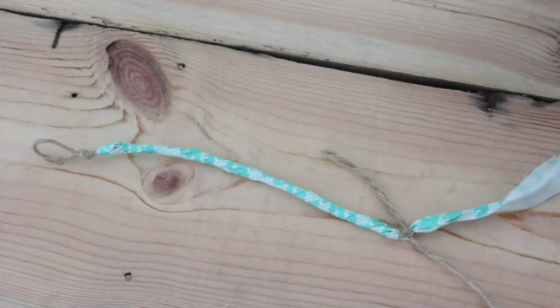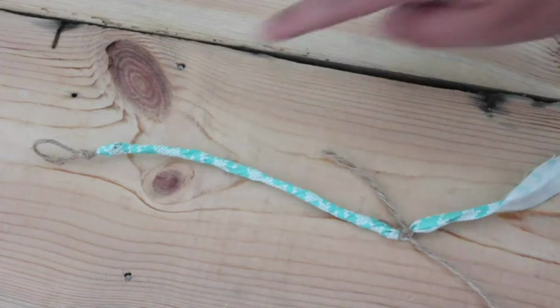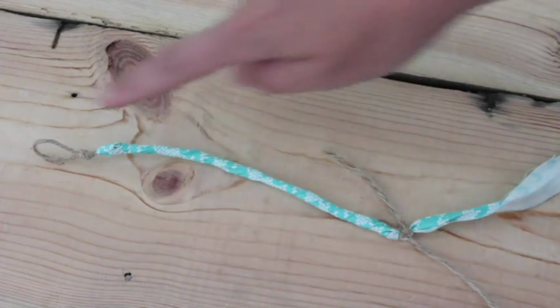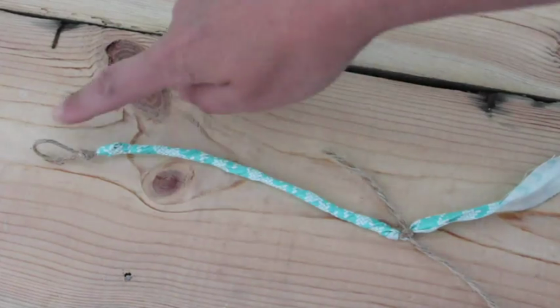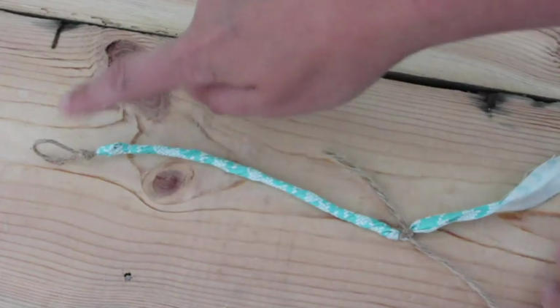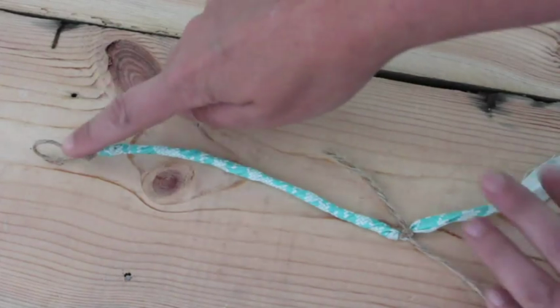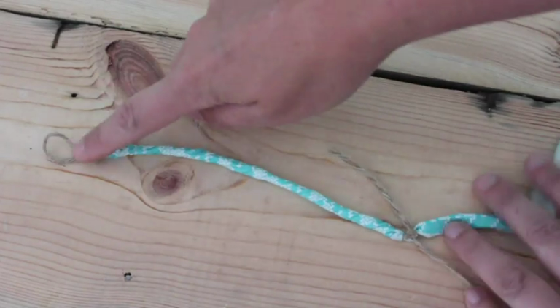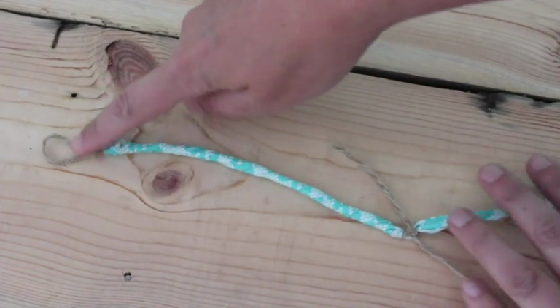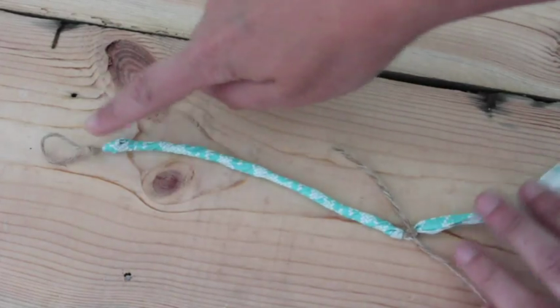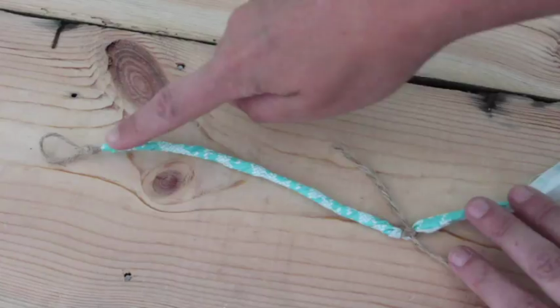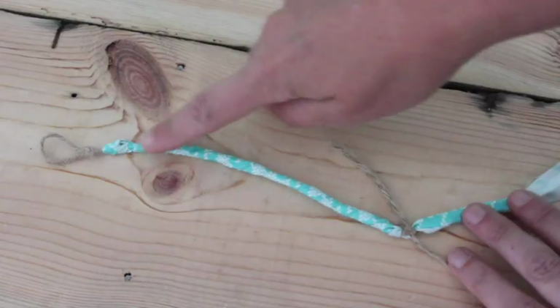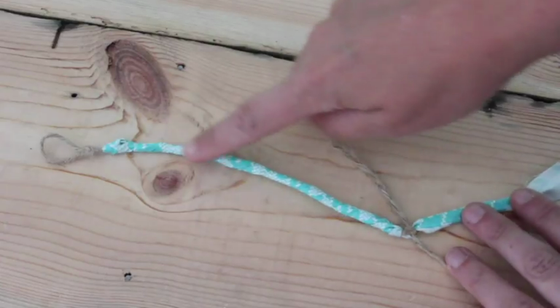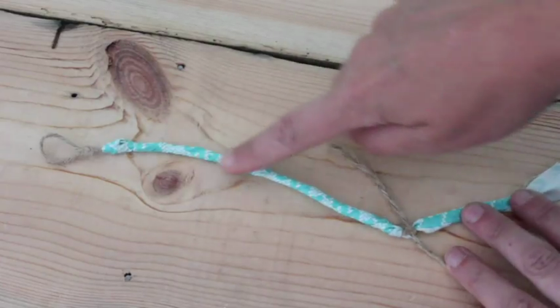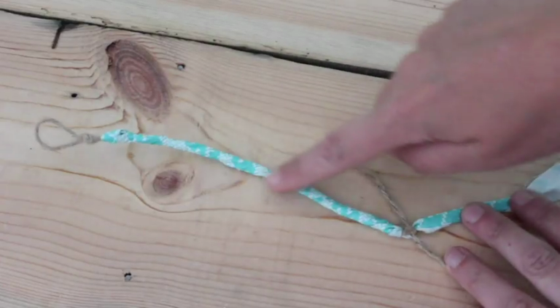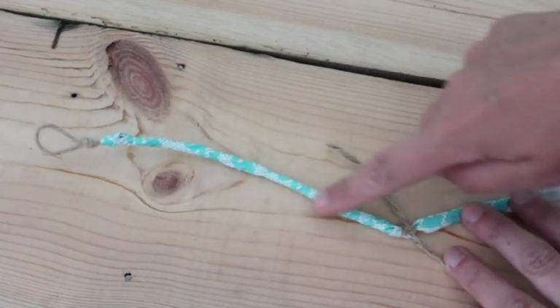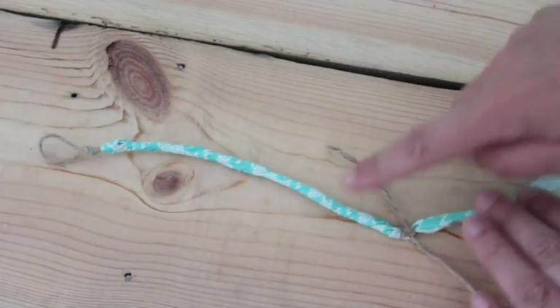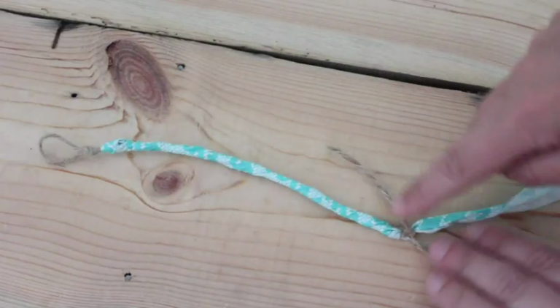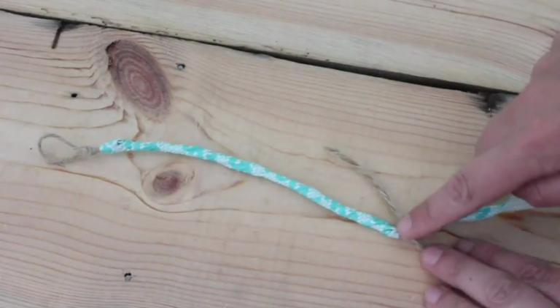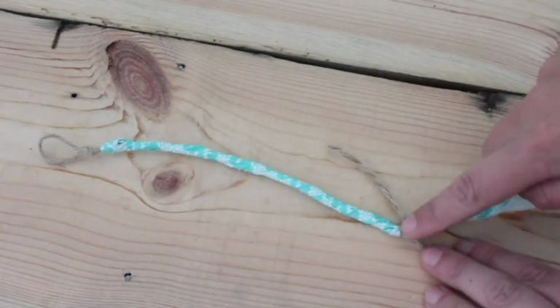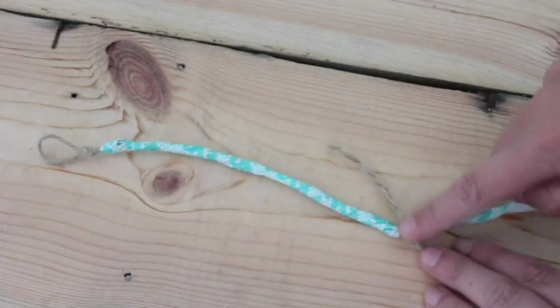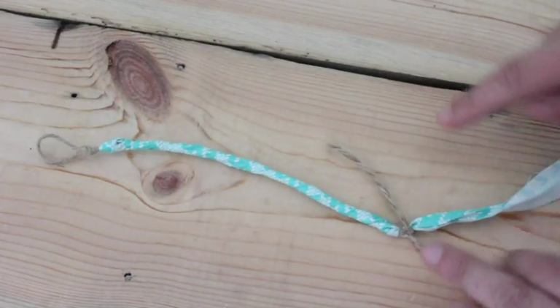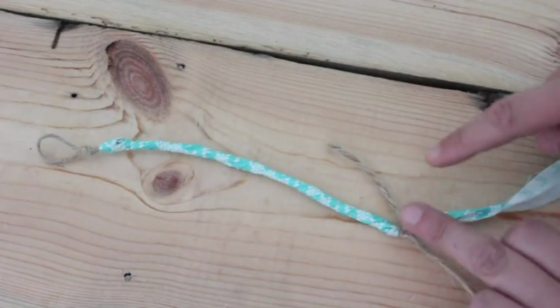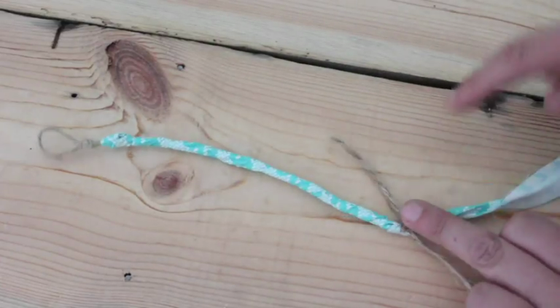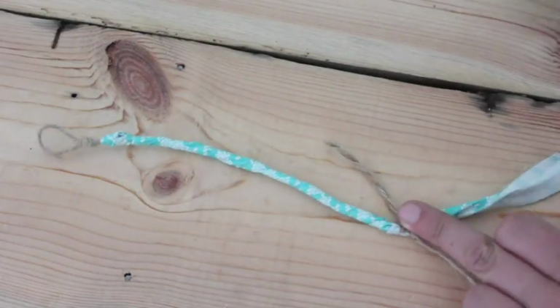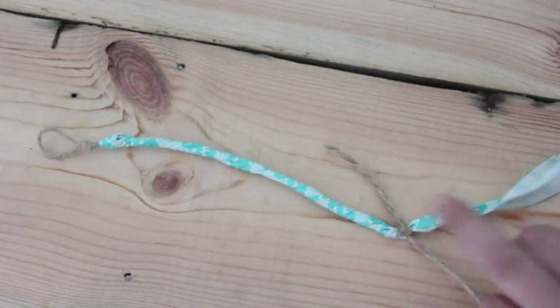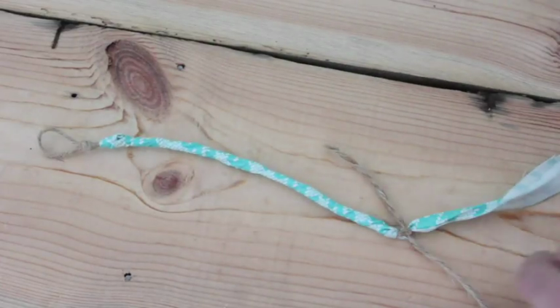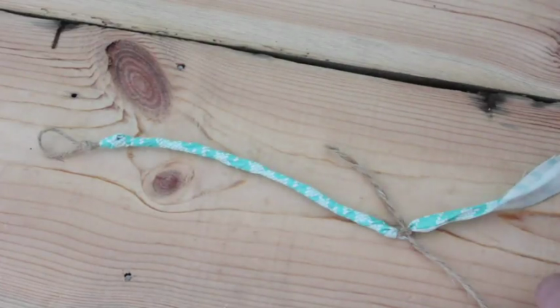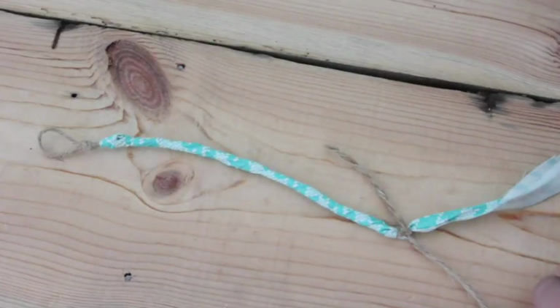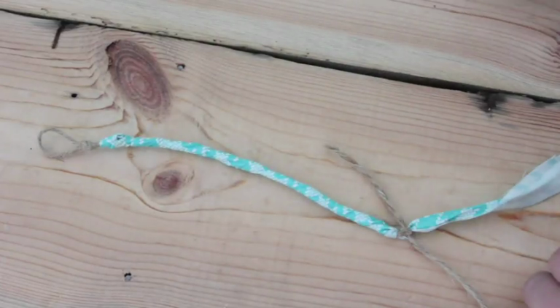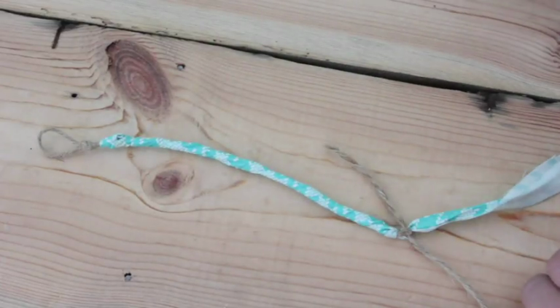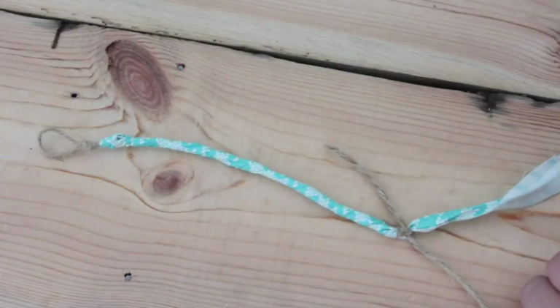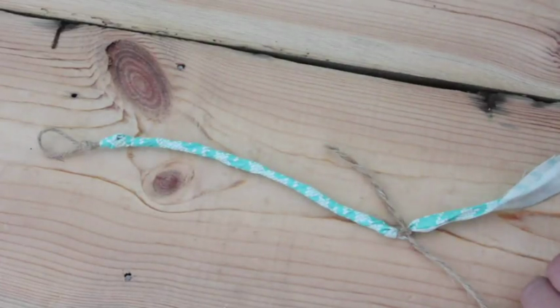So this is your whole bracelet — you've got your loop there, then you tie your fabric around, and there's your knot. And on the knot you're going to put on a button.